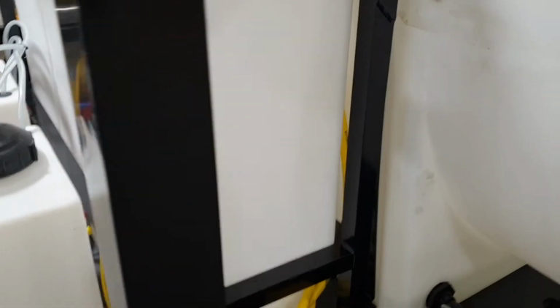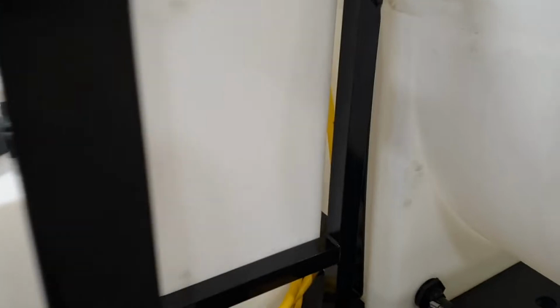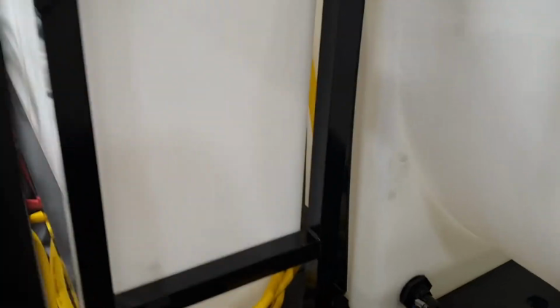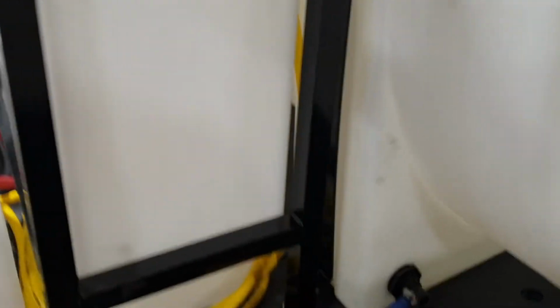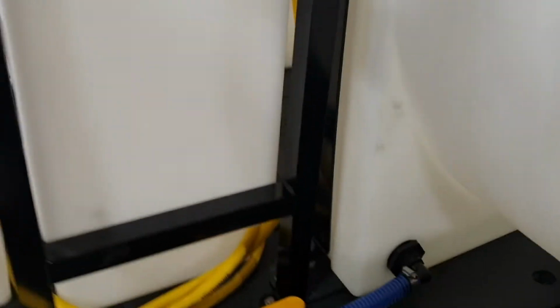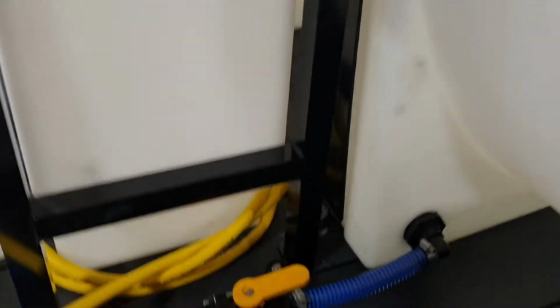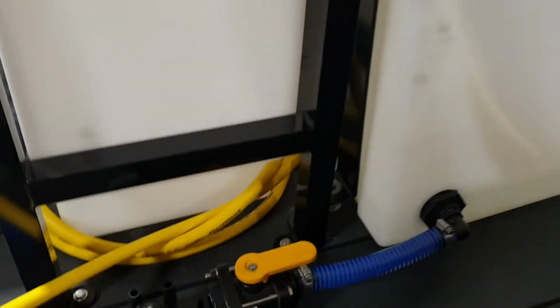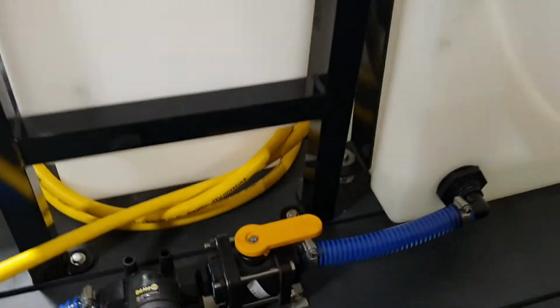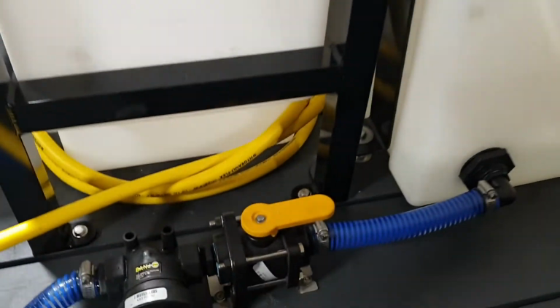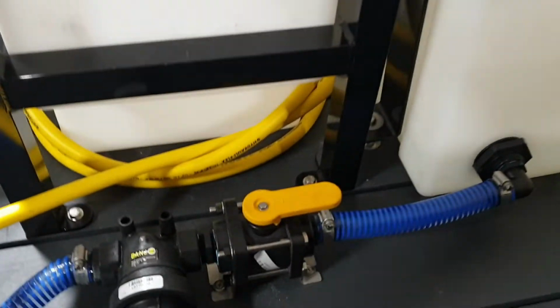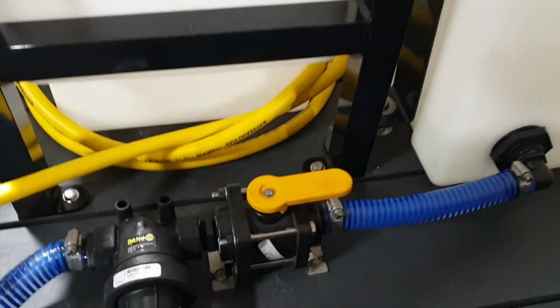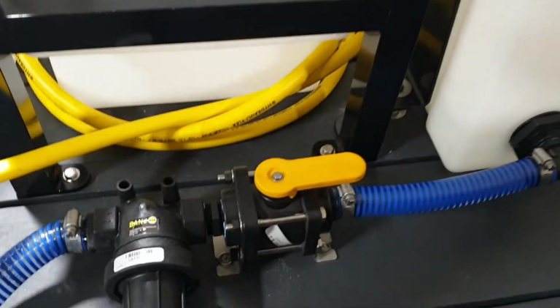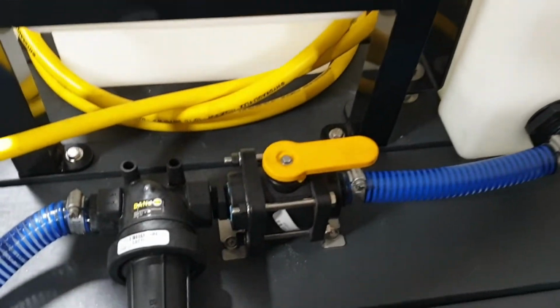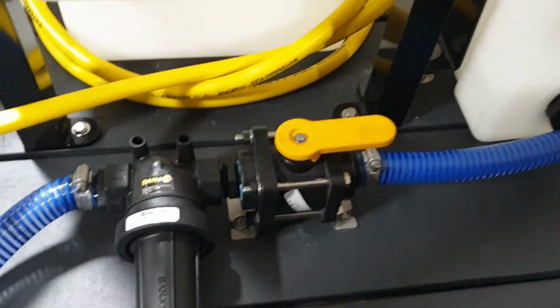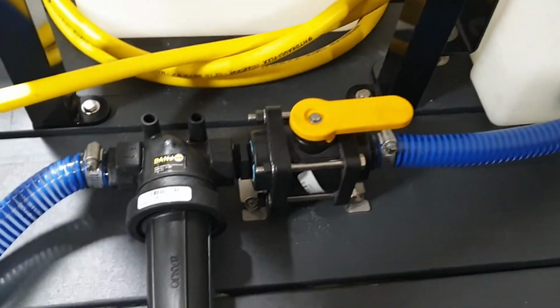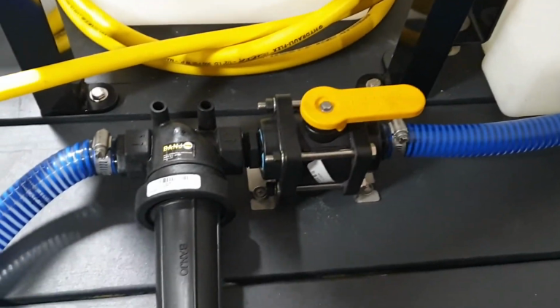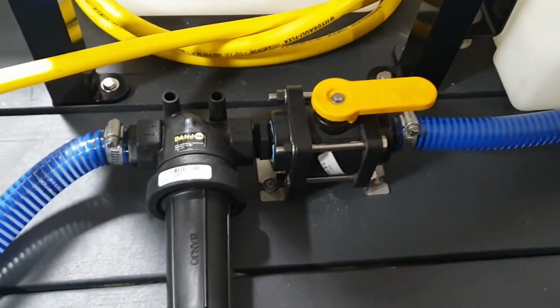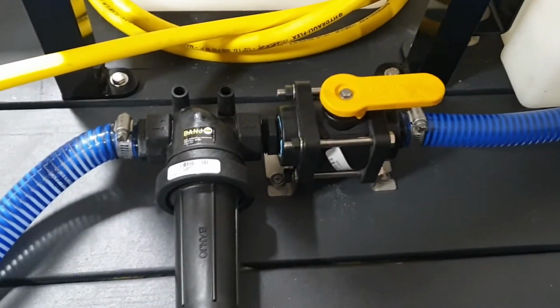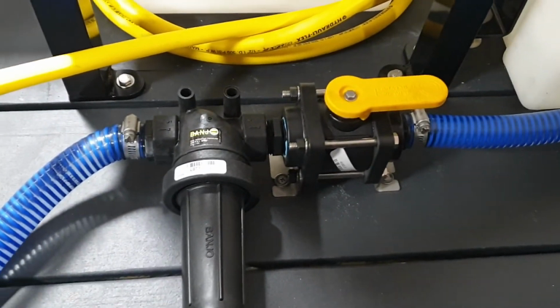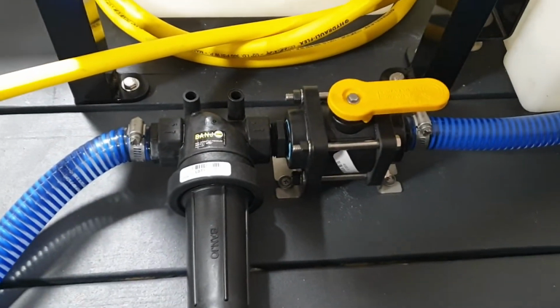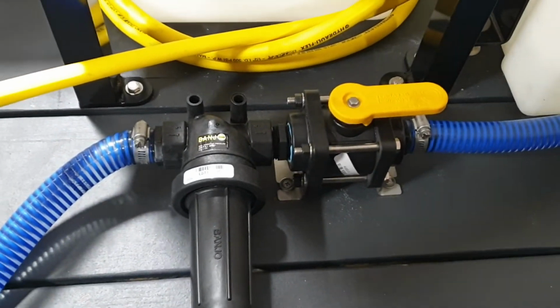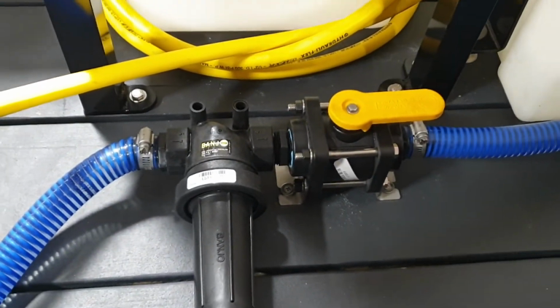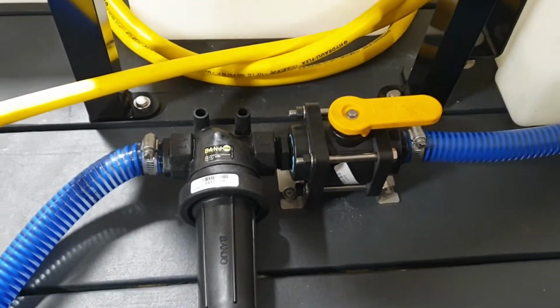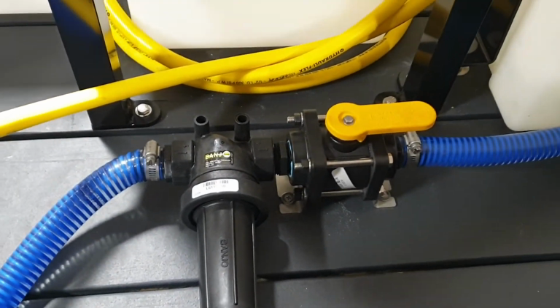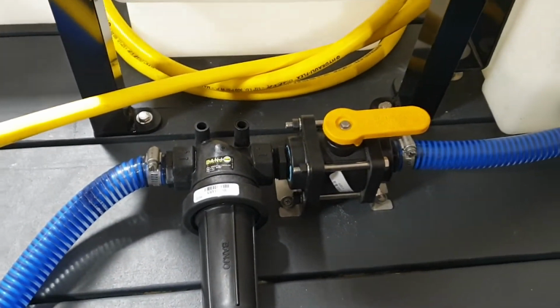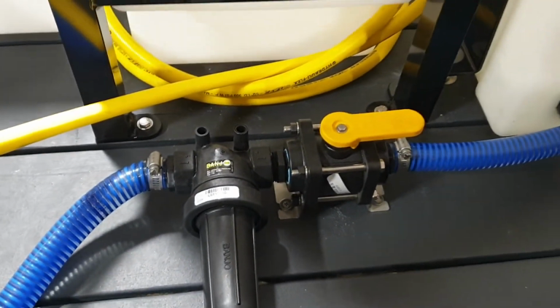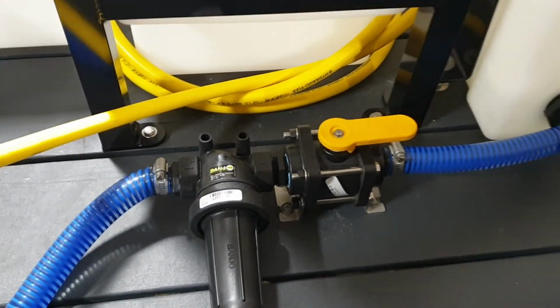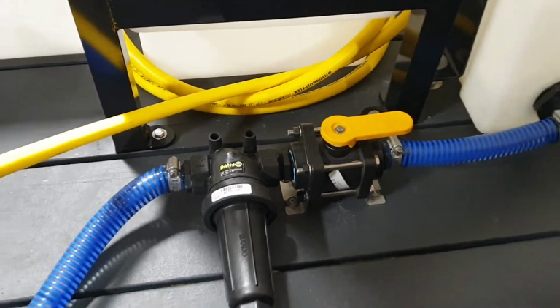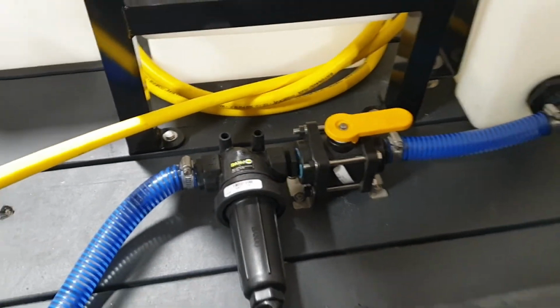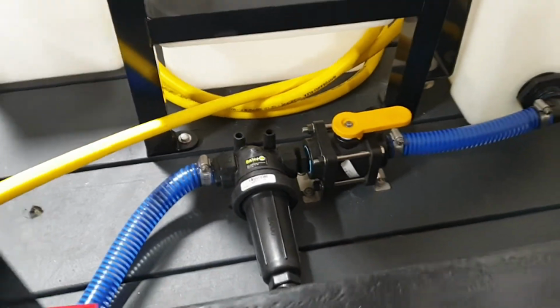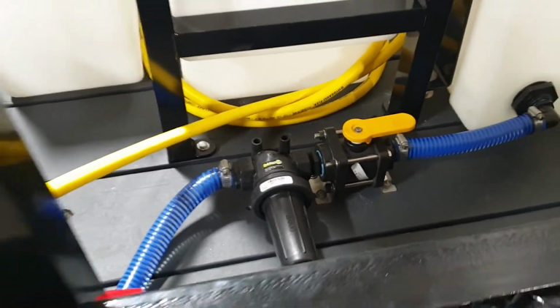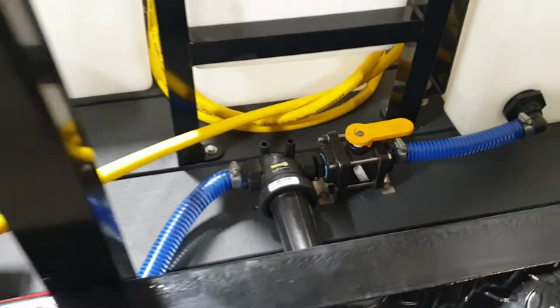Each high pressure machine has got a strainer and a shut off ball valve.